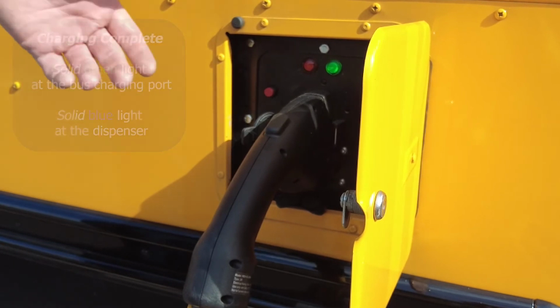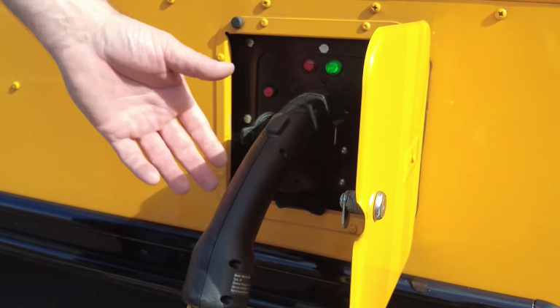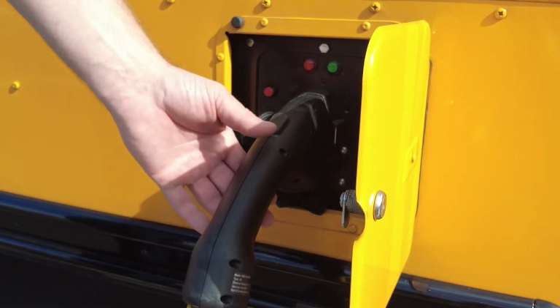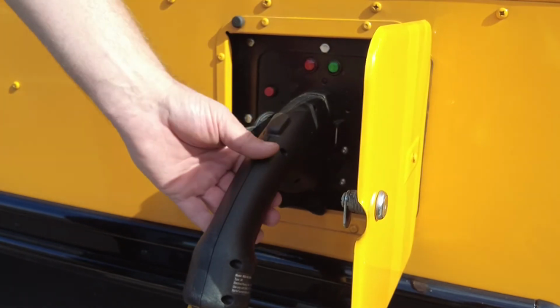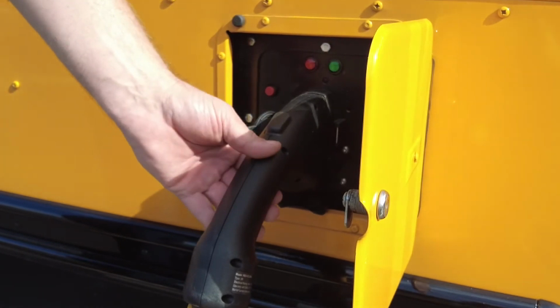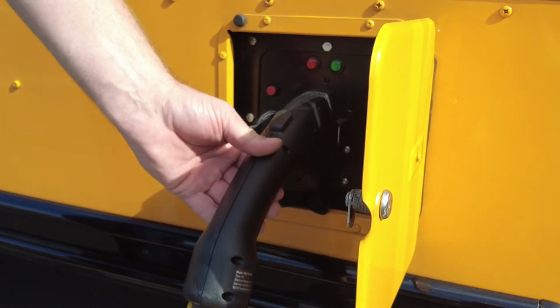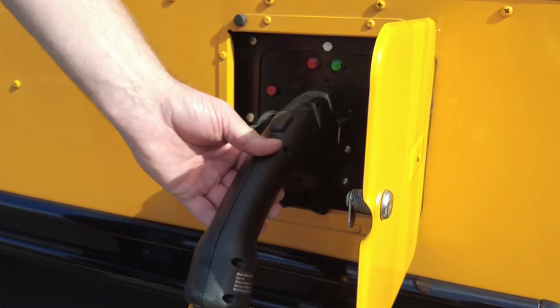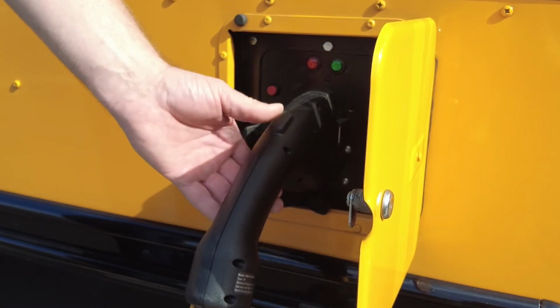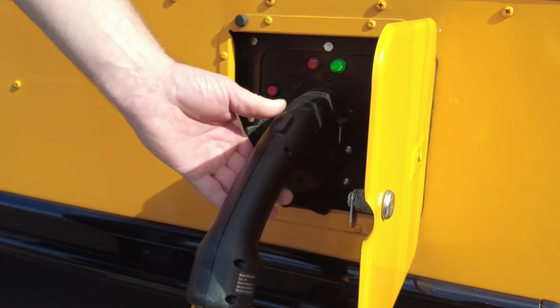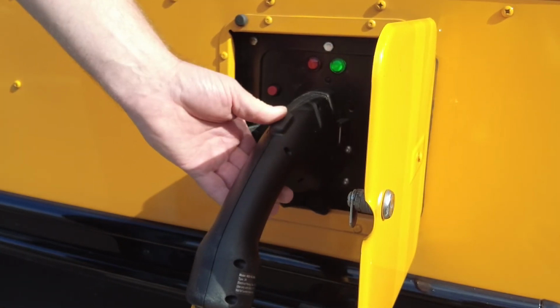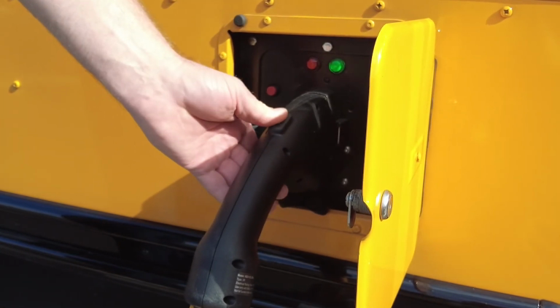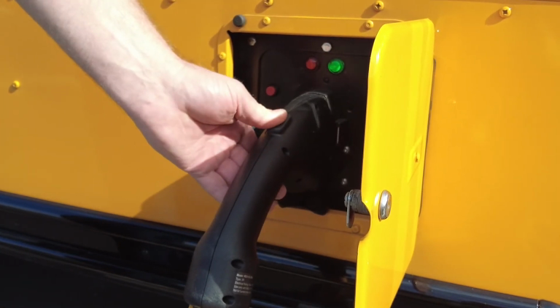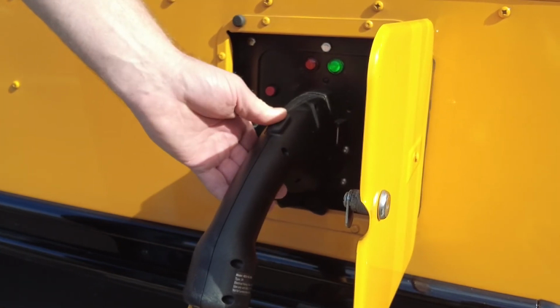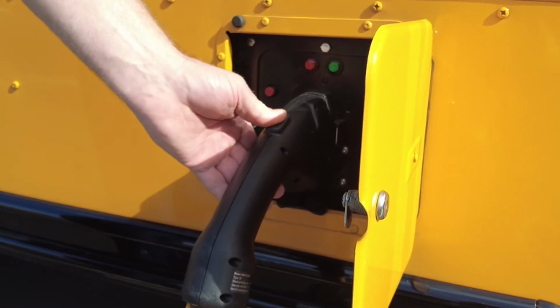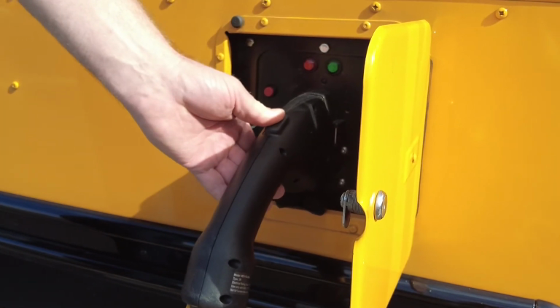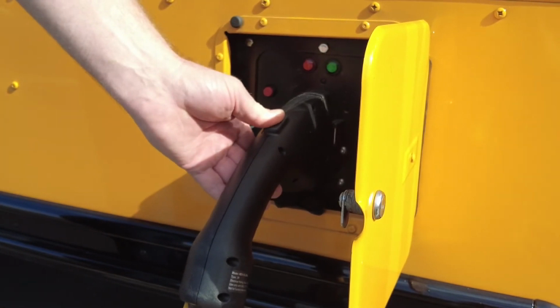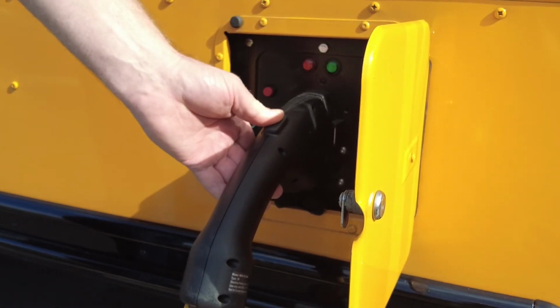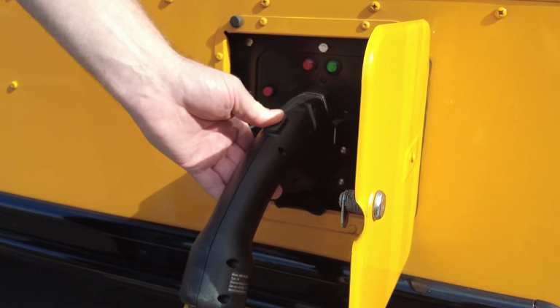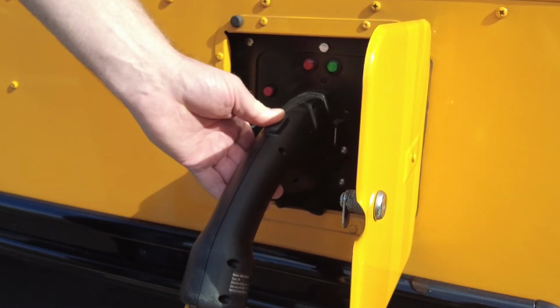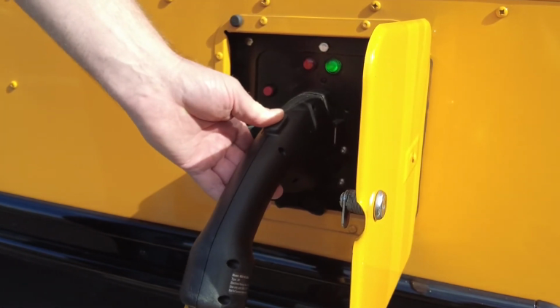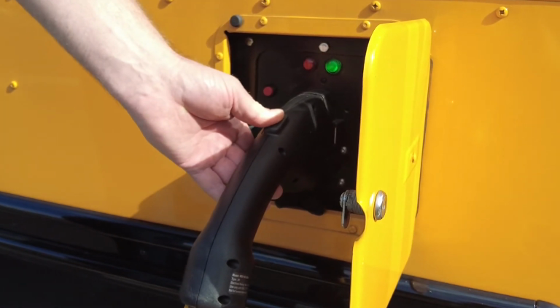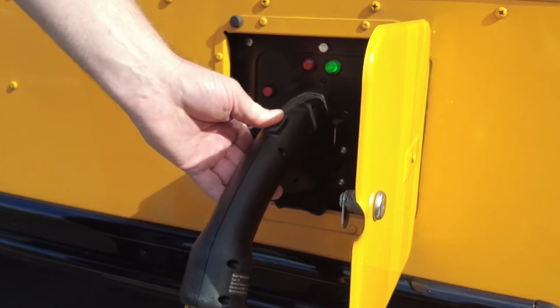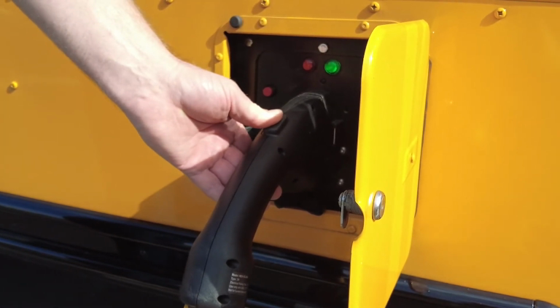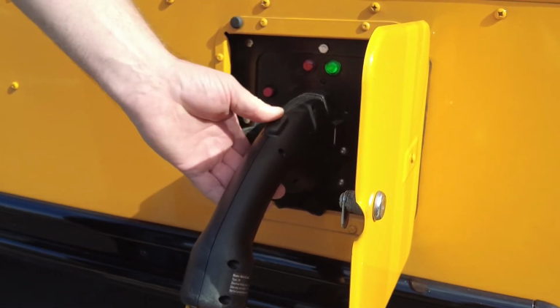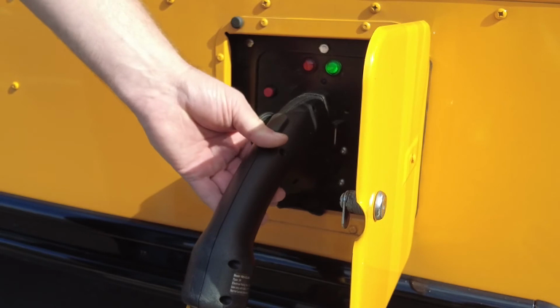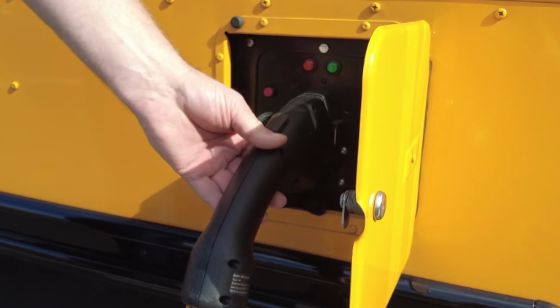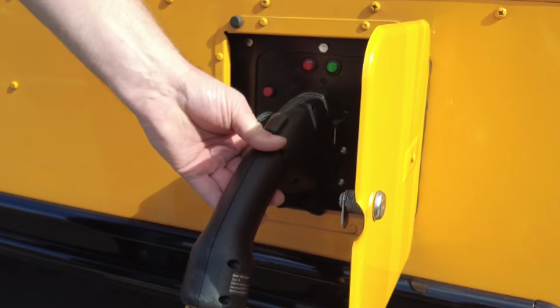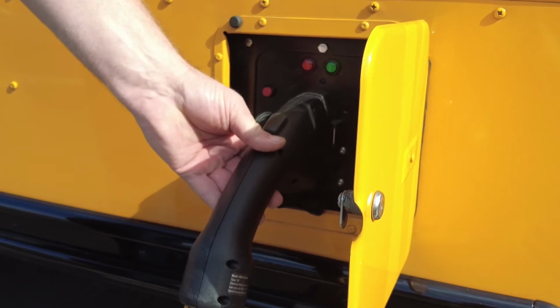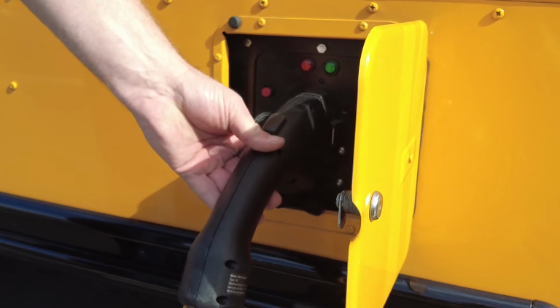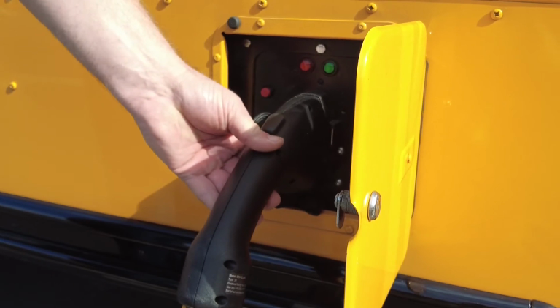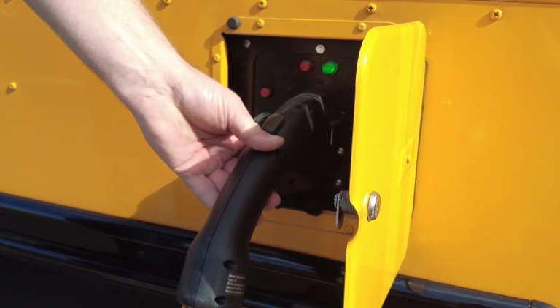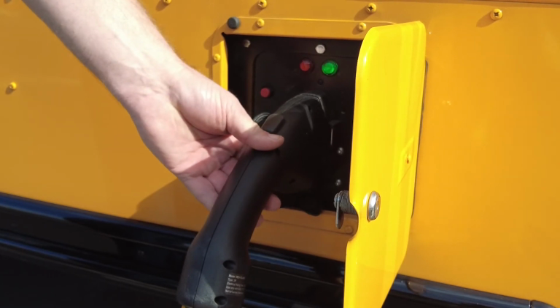While the bus is charging, this button will not be able to be pushed in order to remove the cable.